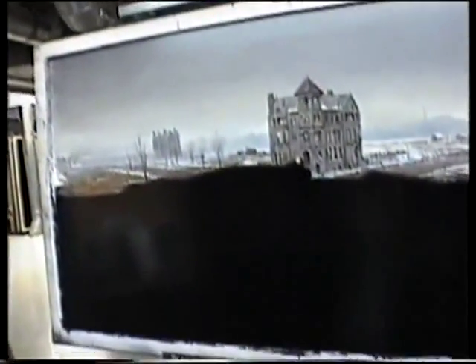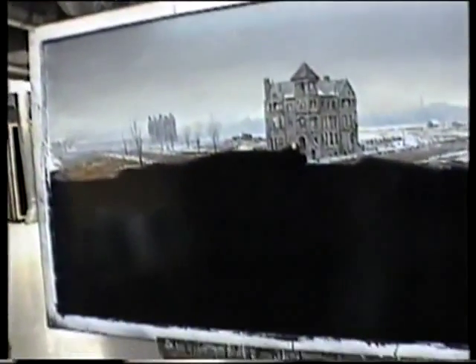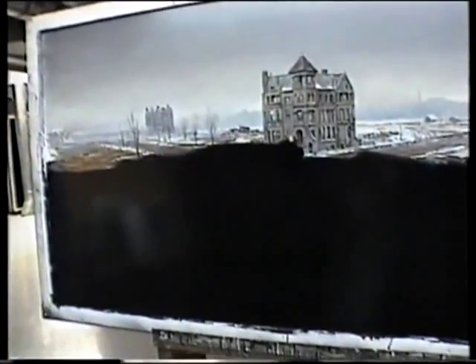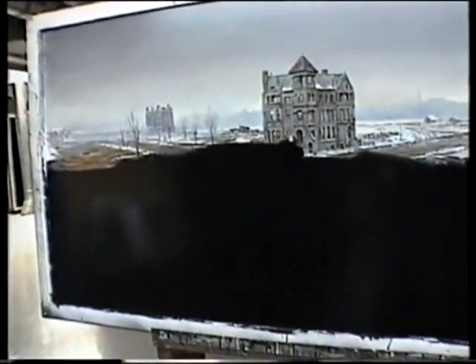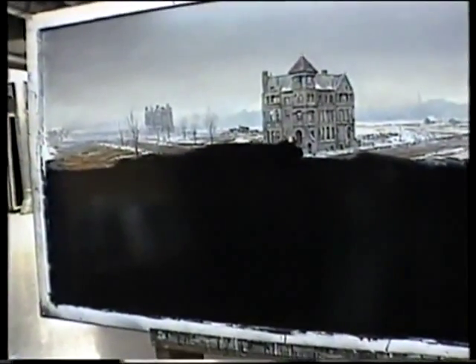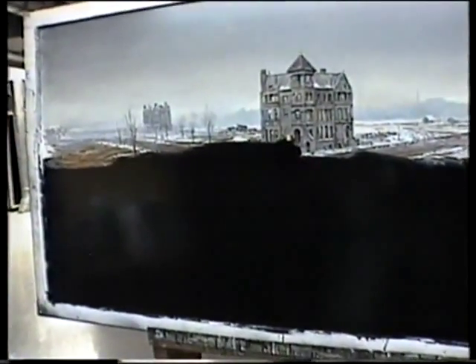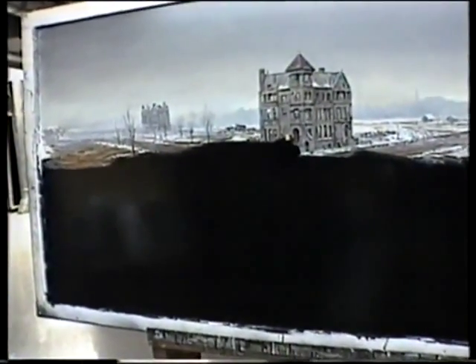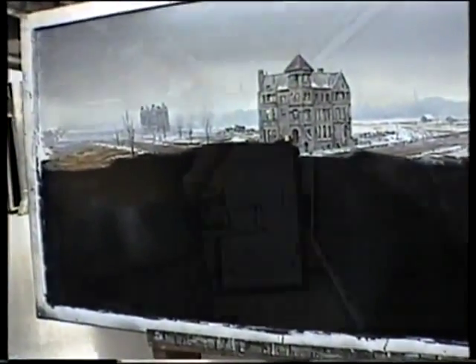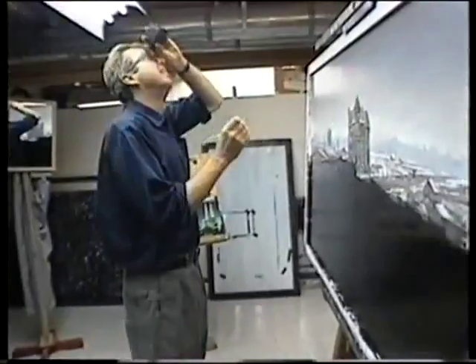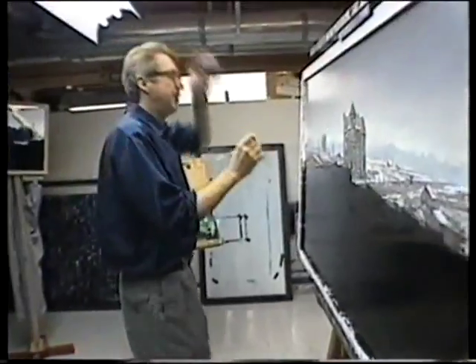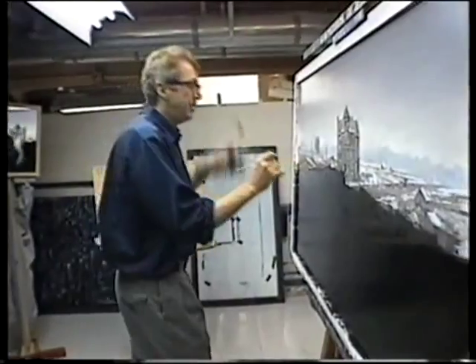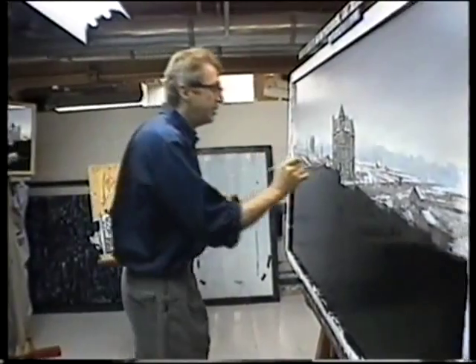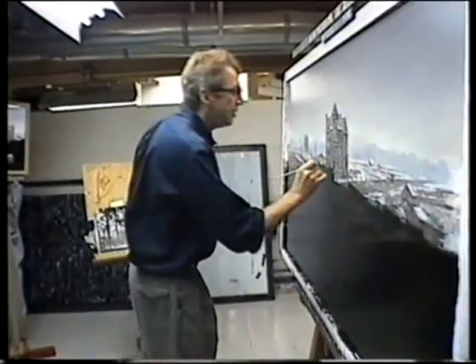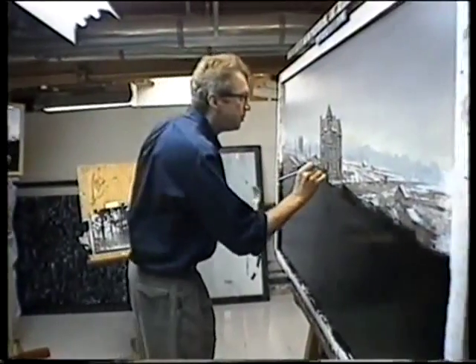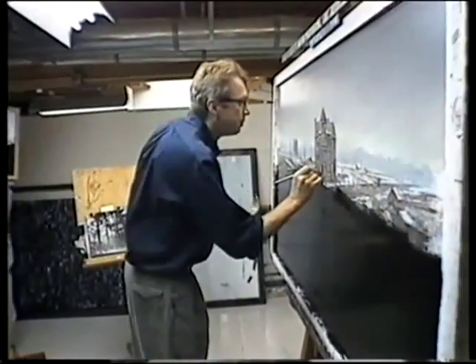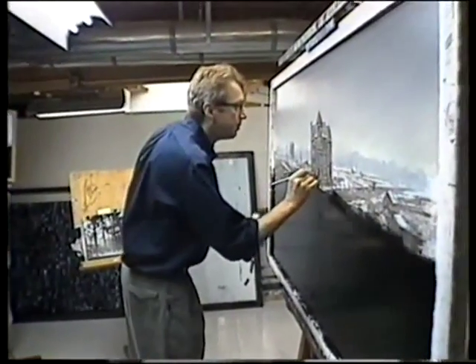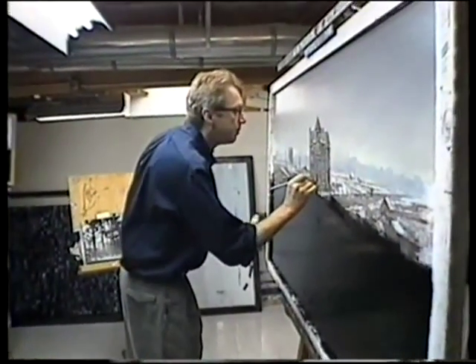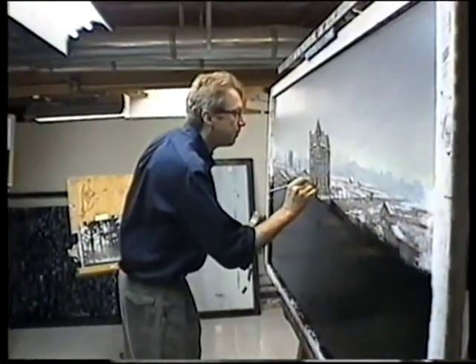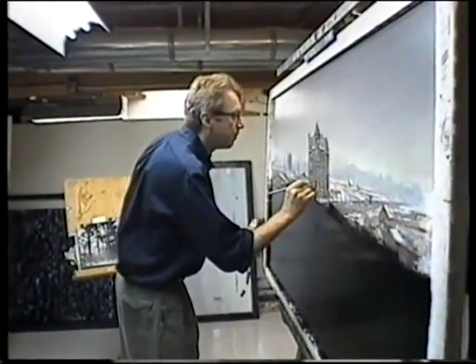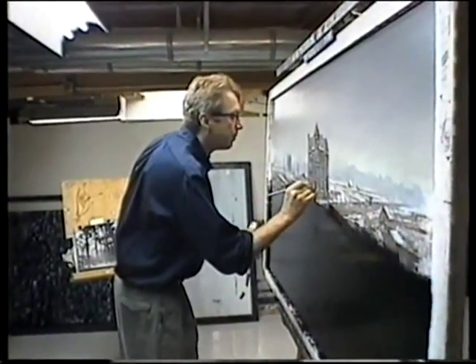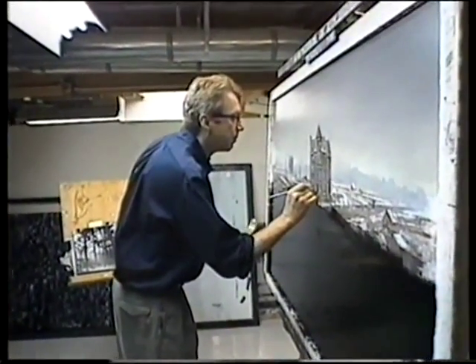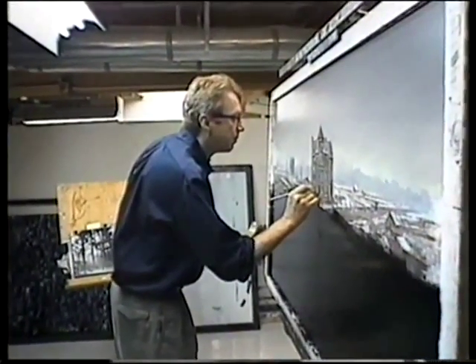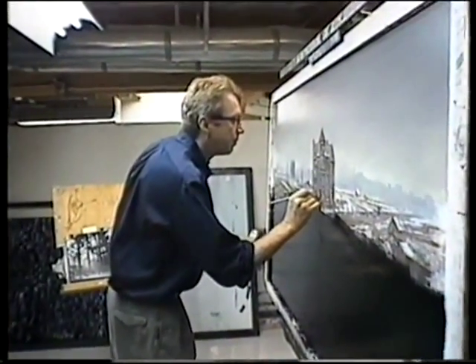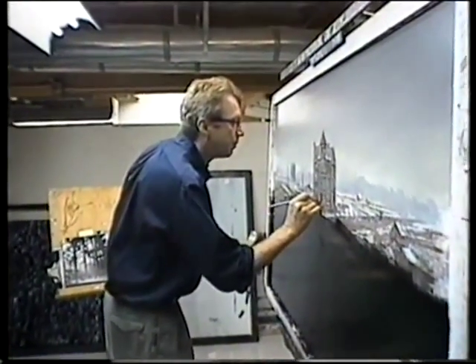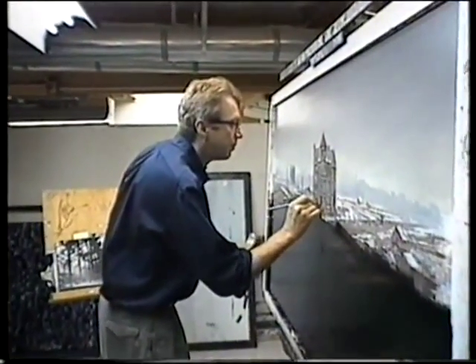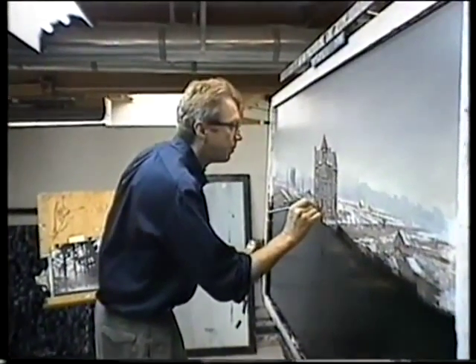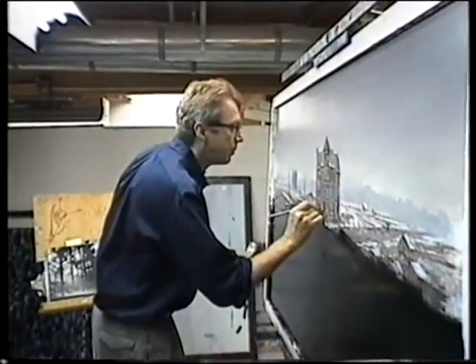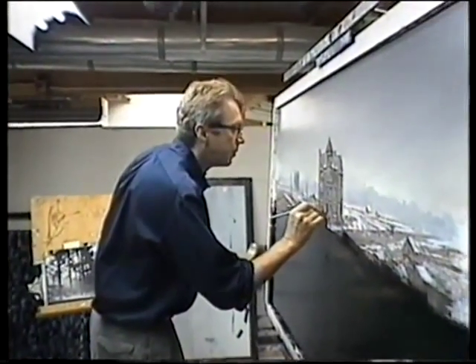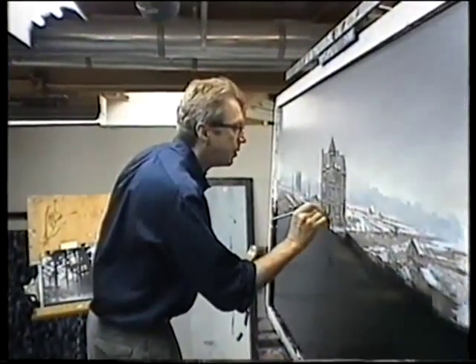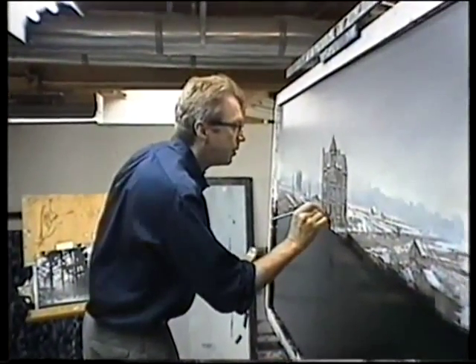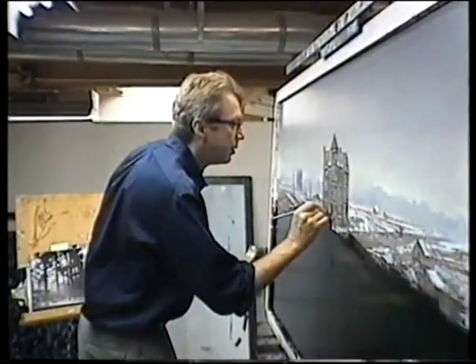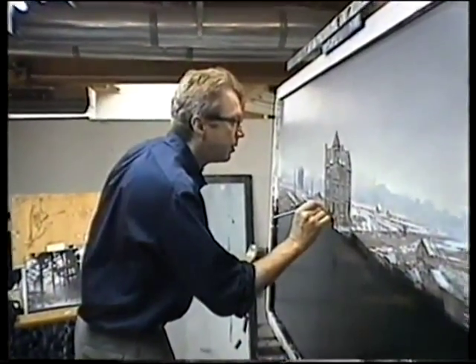I've always called it photo-impressionism. You're trying to give the impression of reality without all the detail you actually see.